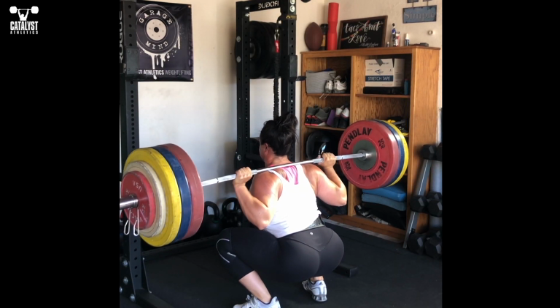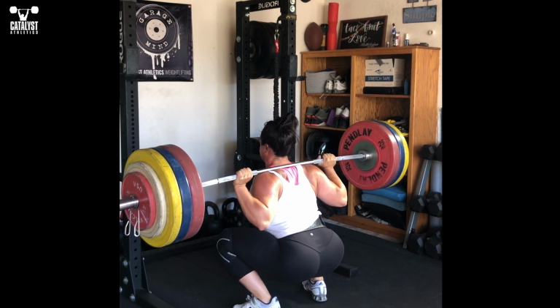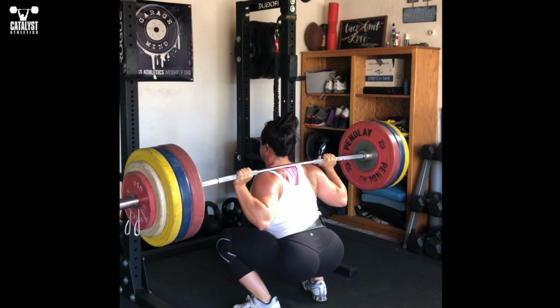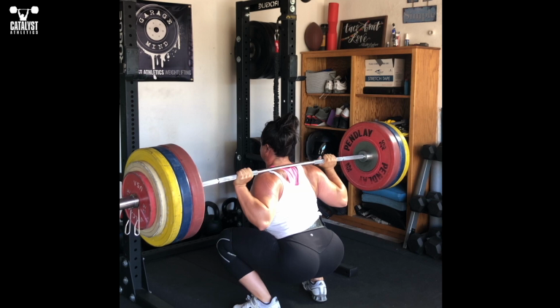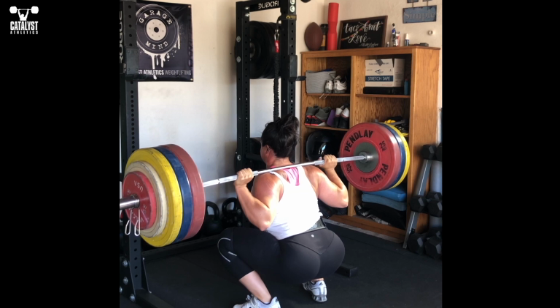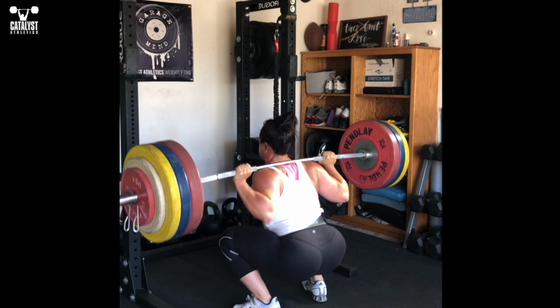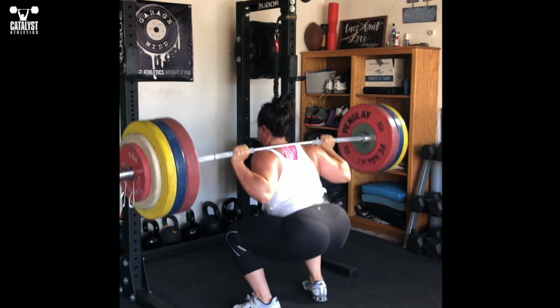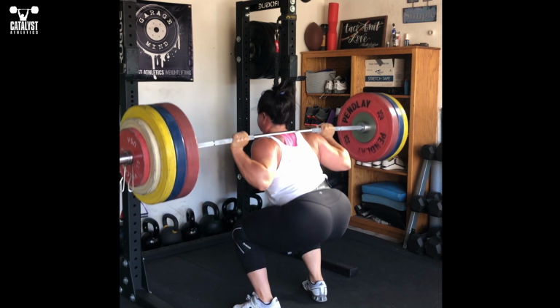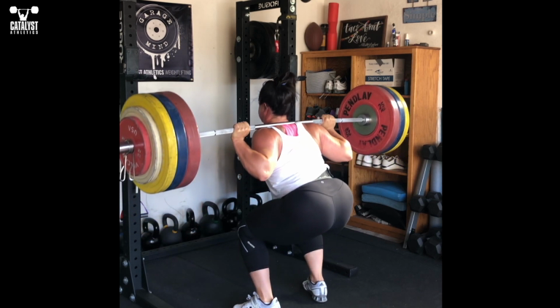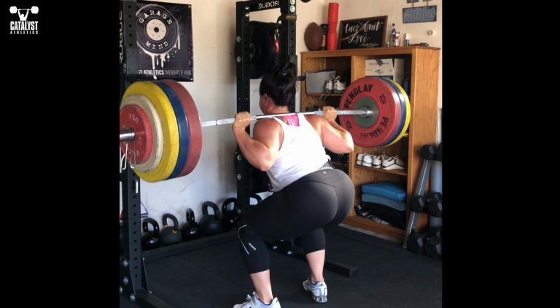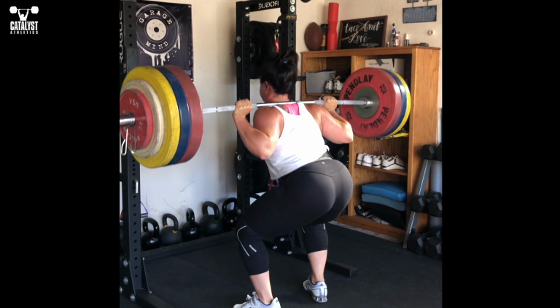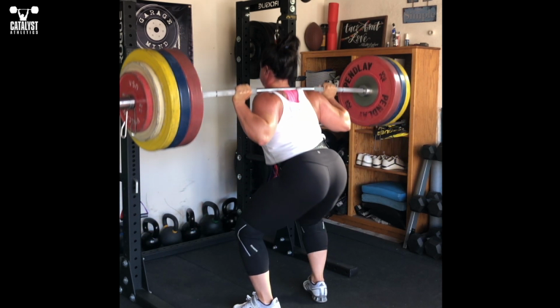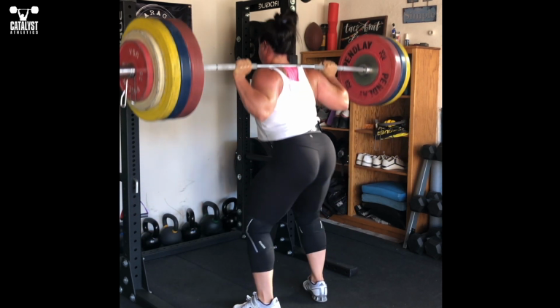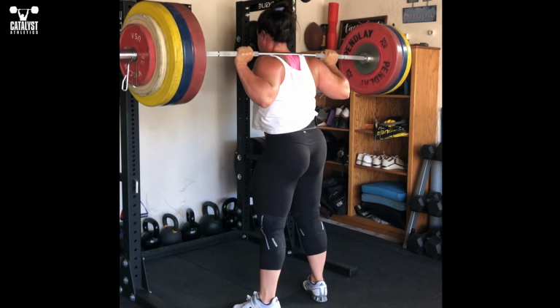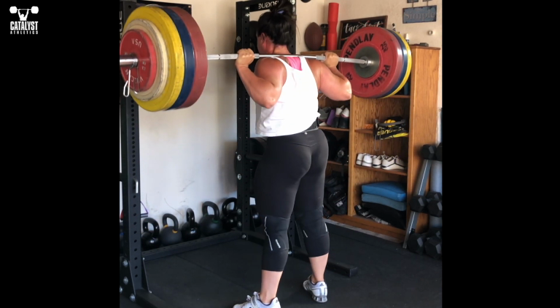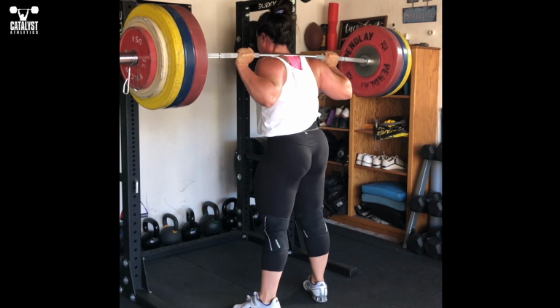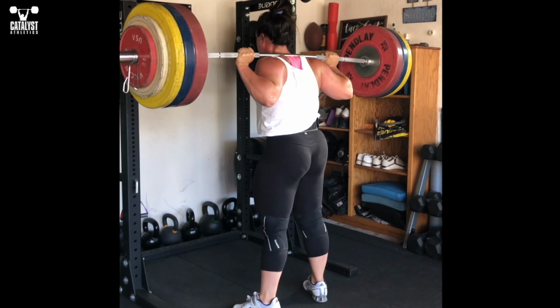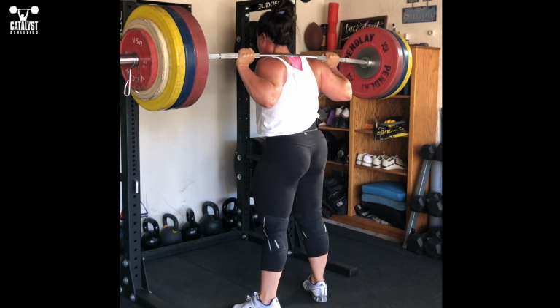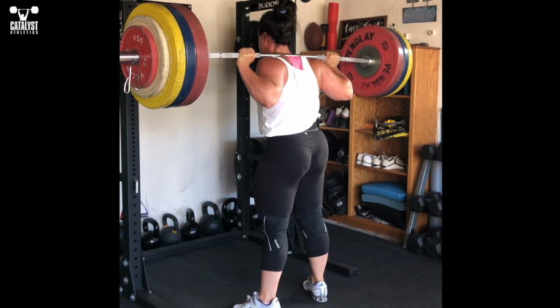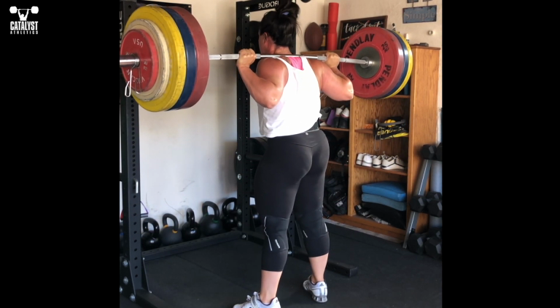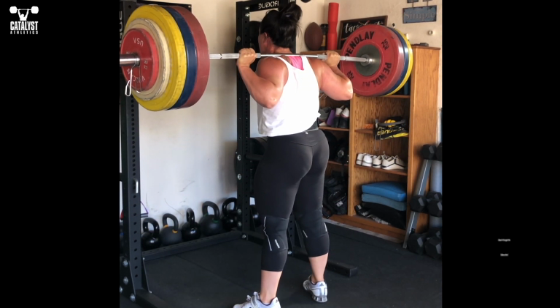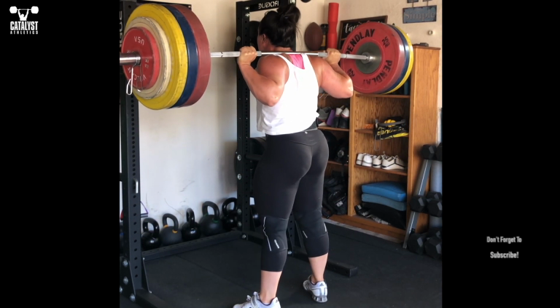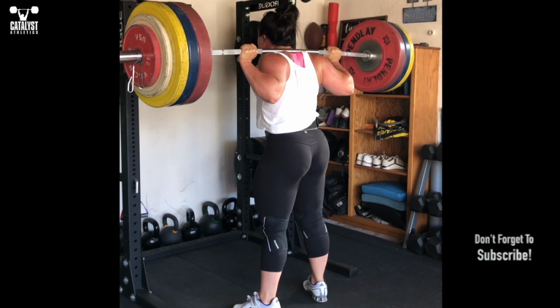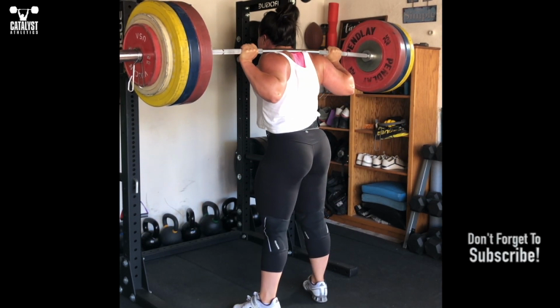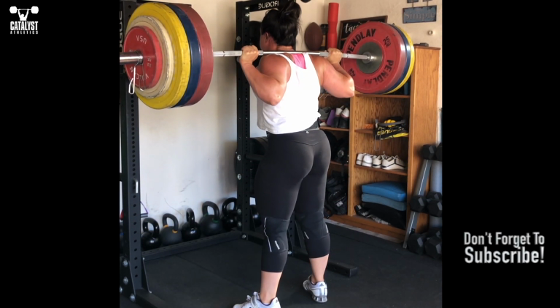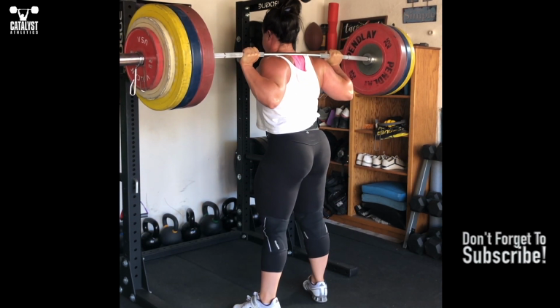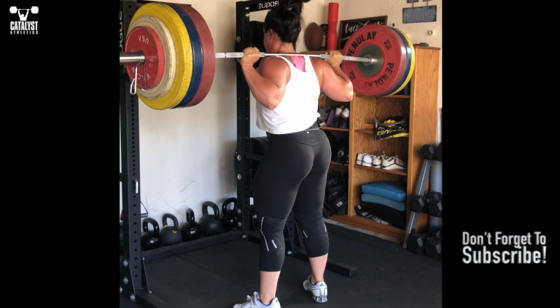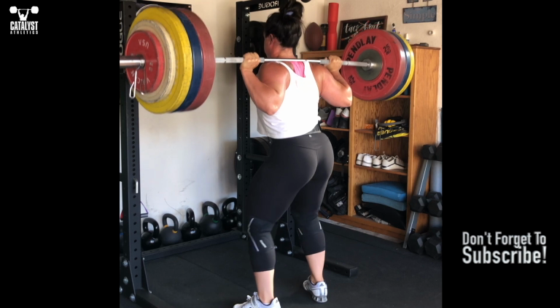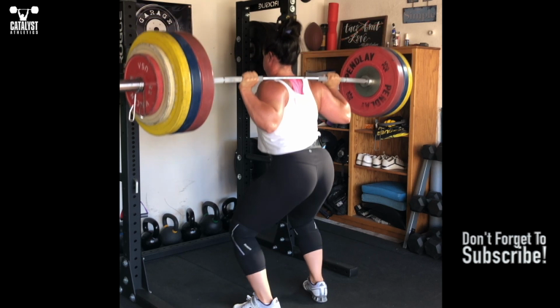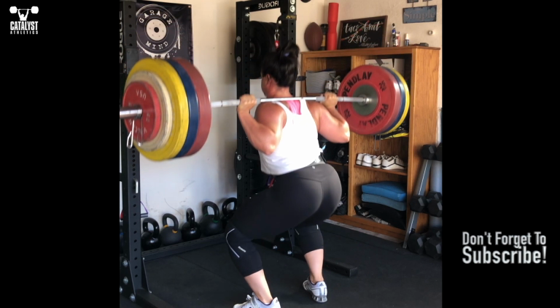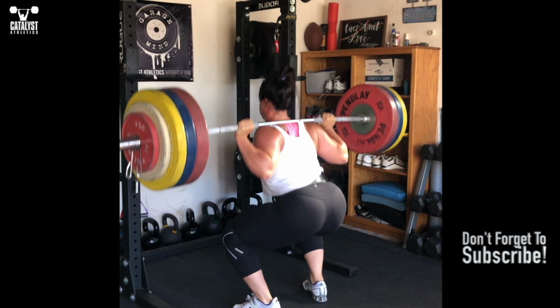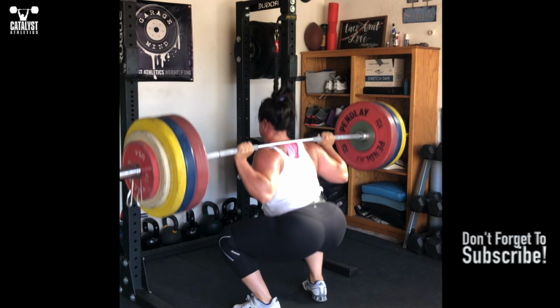Finally, pause squats with maximal upright posture will help develop the leg strength to maintain a more desirable posture in heavy pulls.